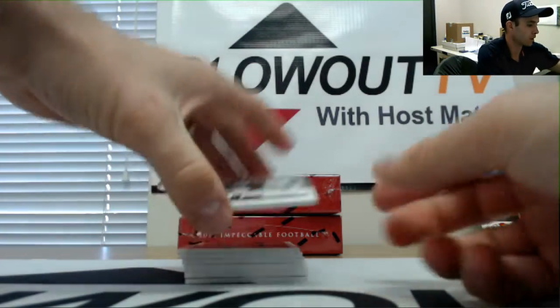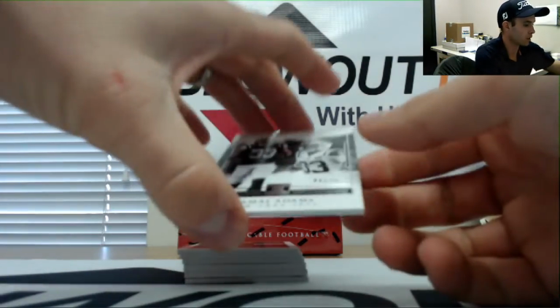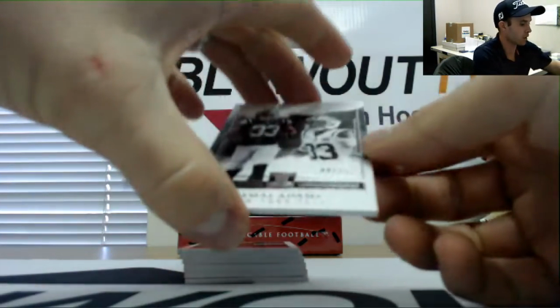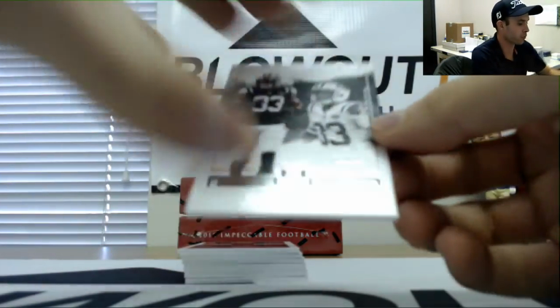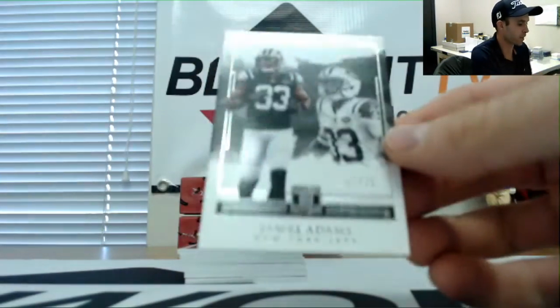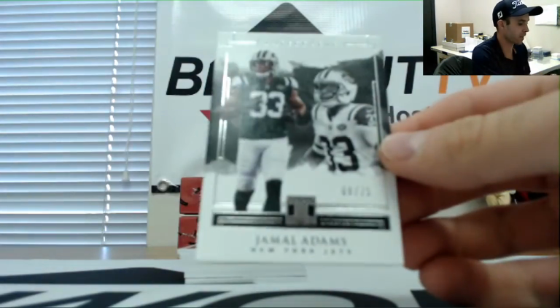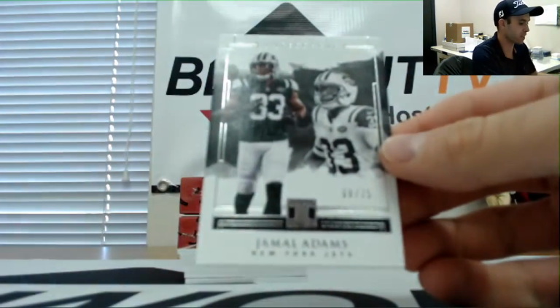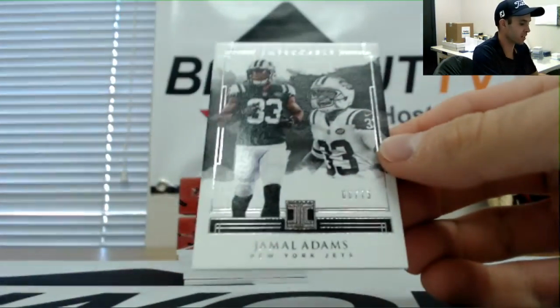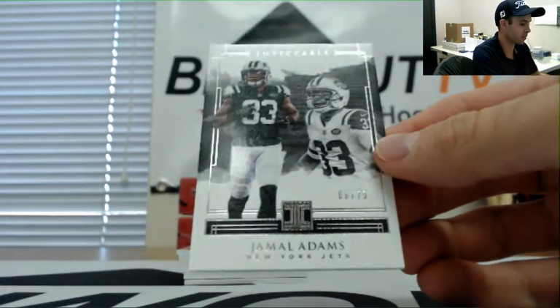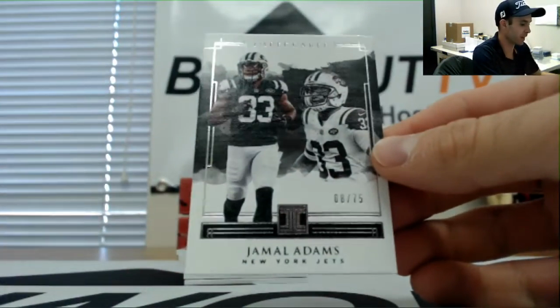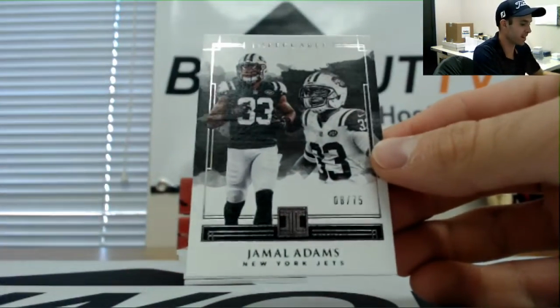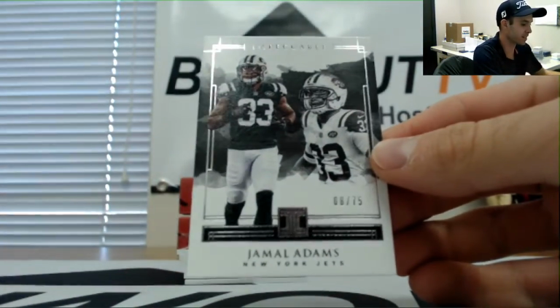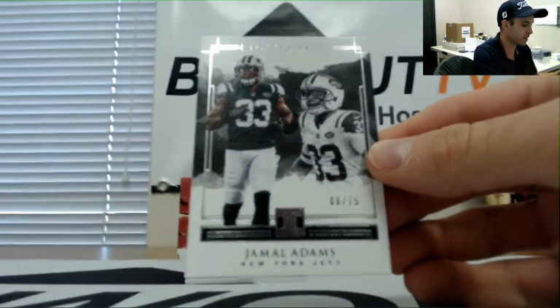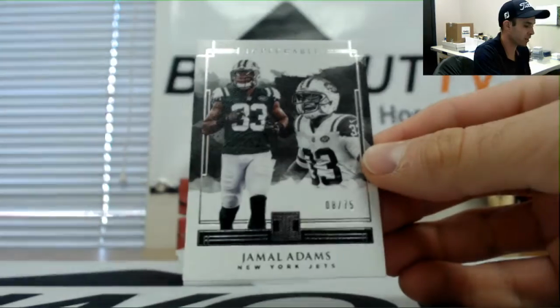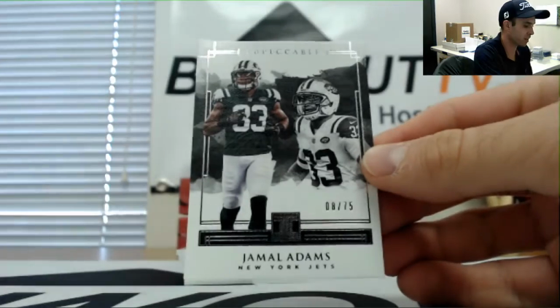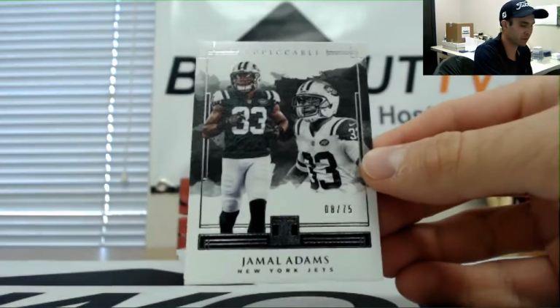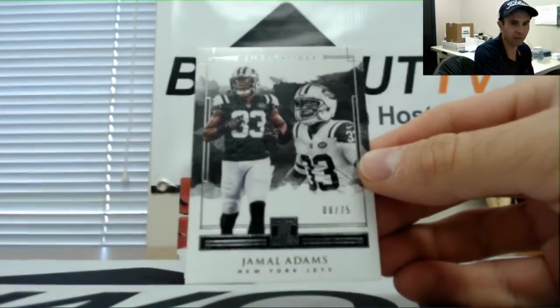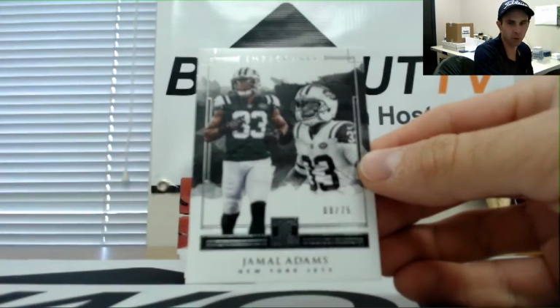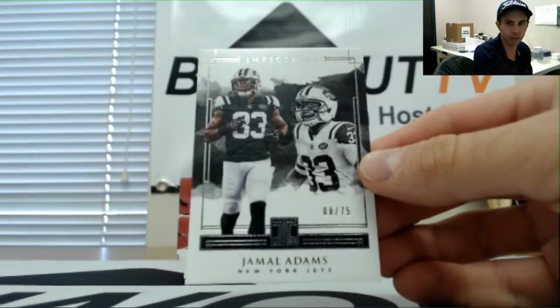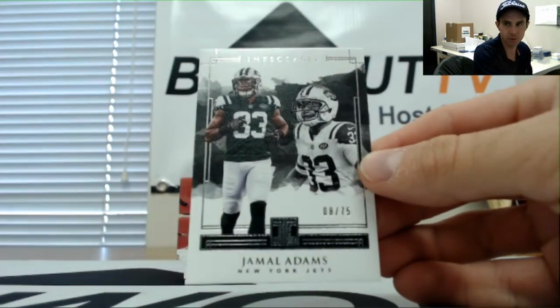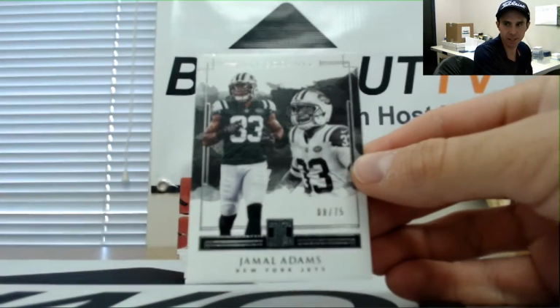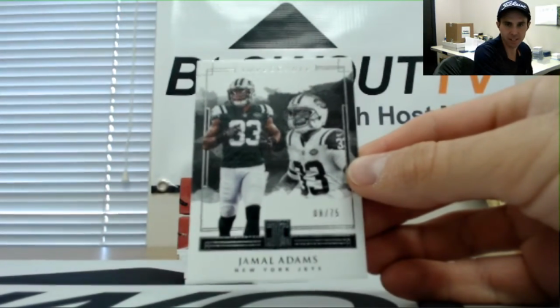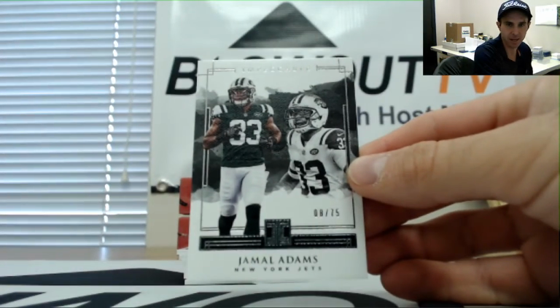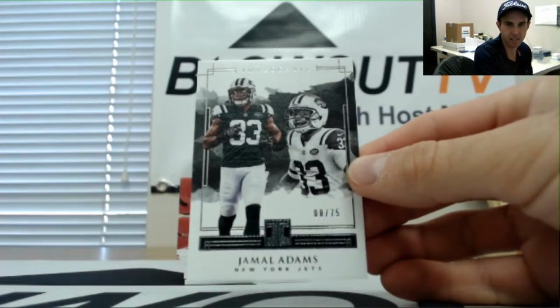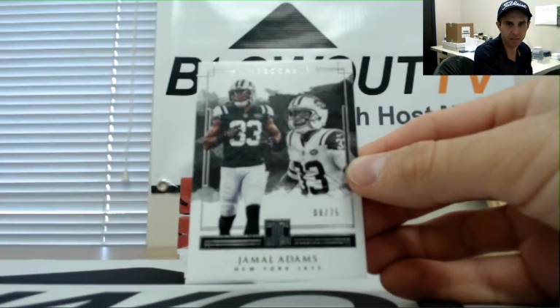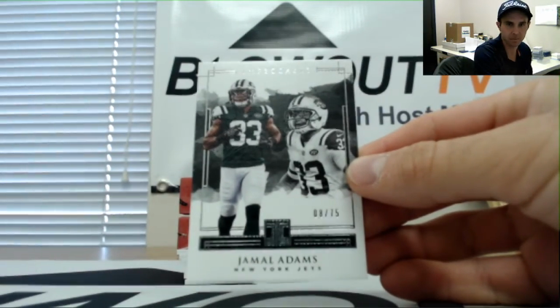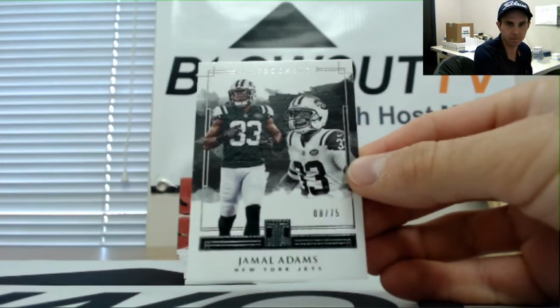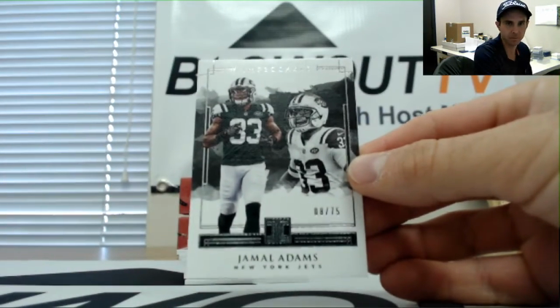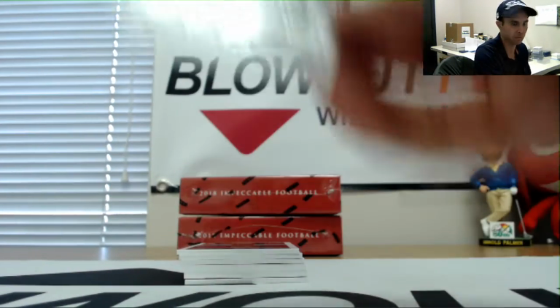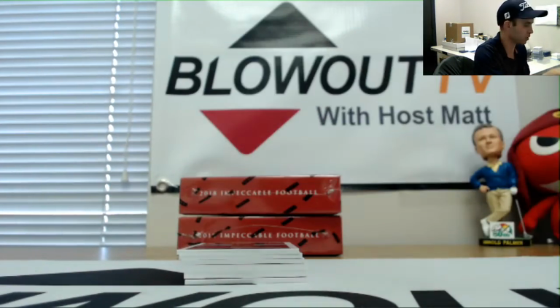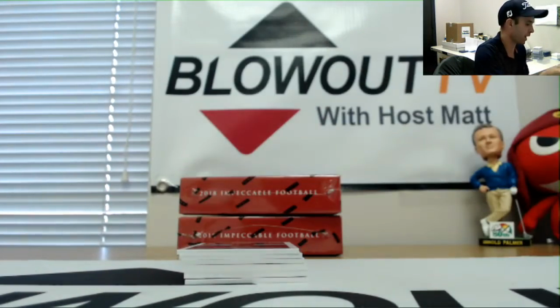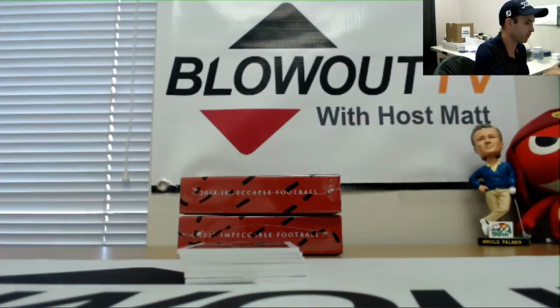All right, for the AFC East, number eight of 75, Jamal Adams. Jets space goes to Adam.